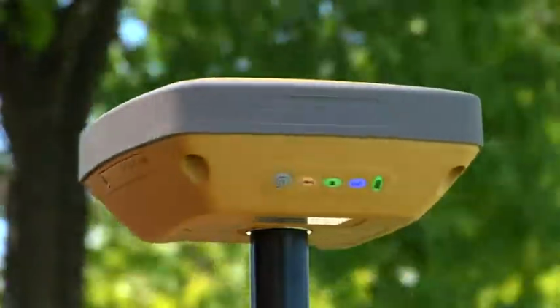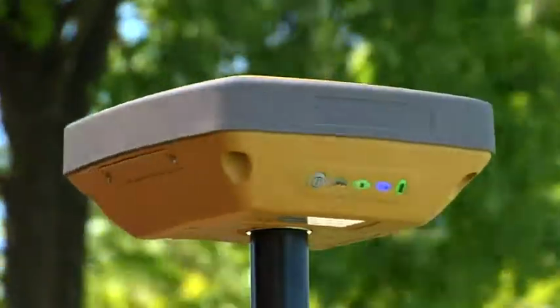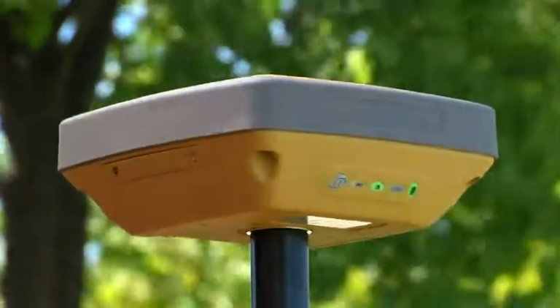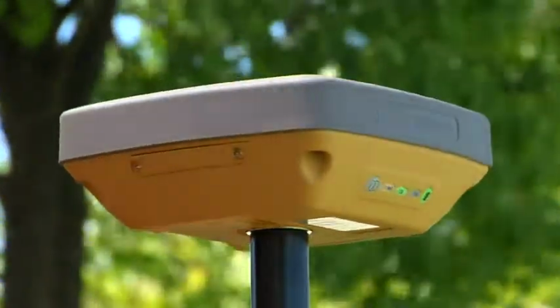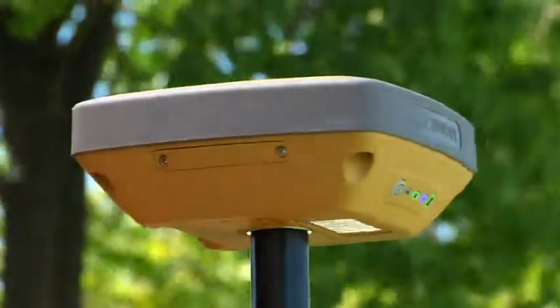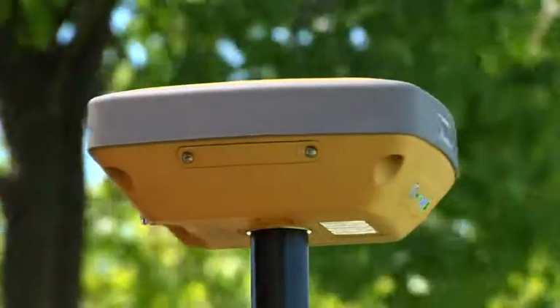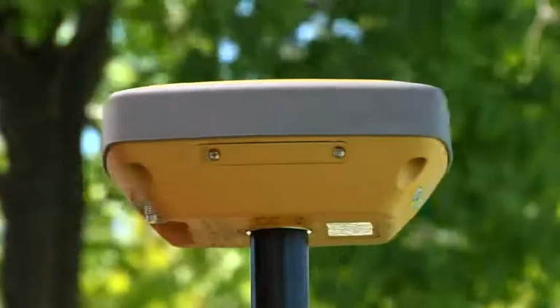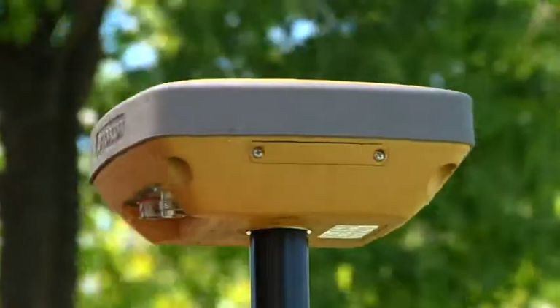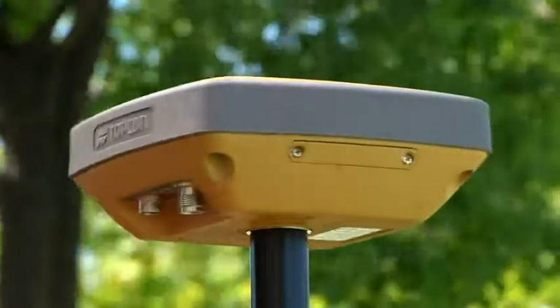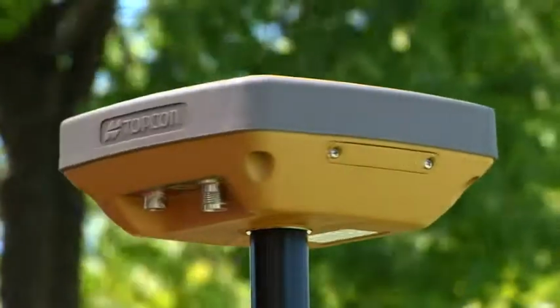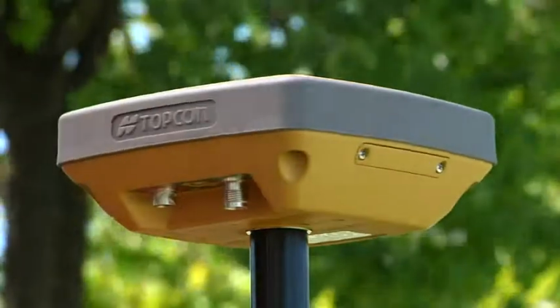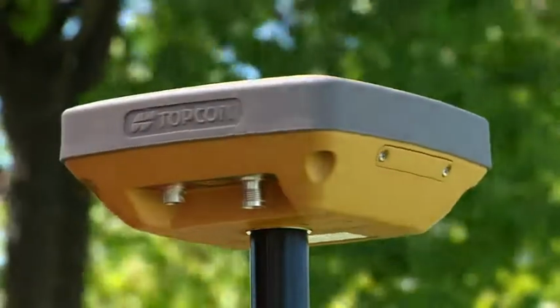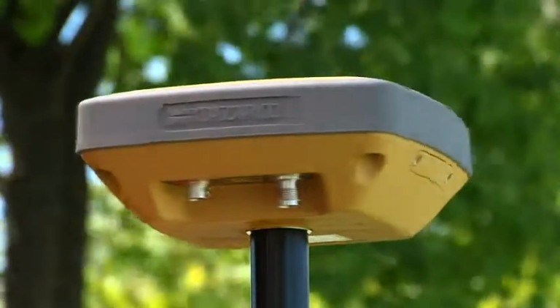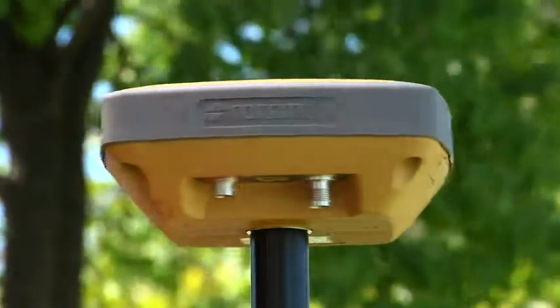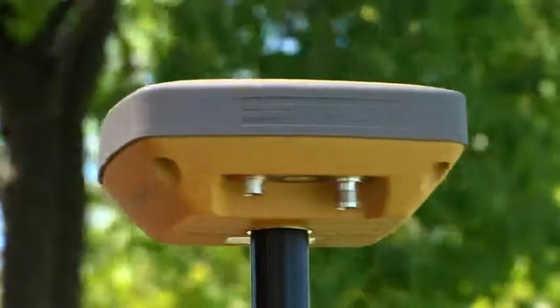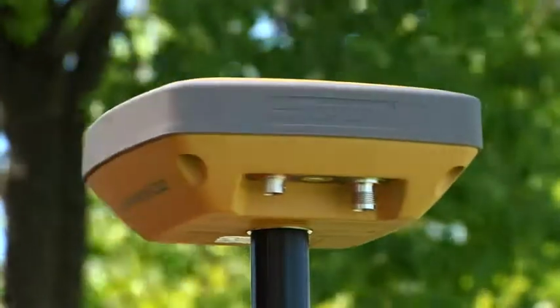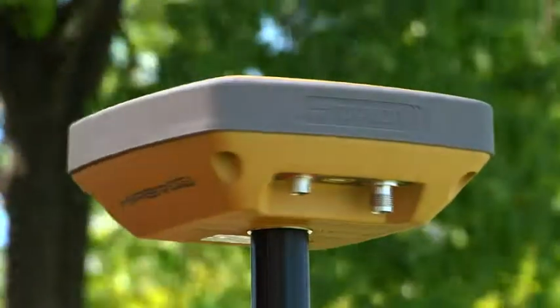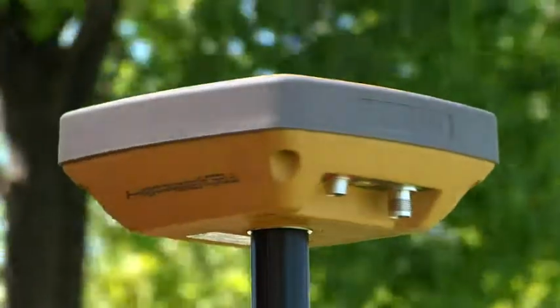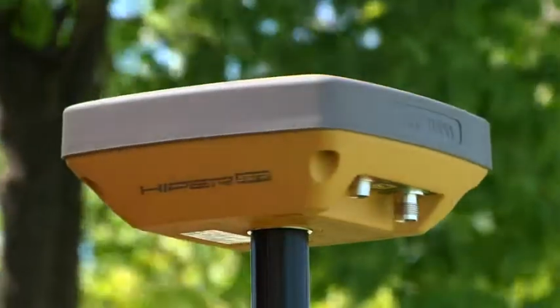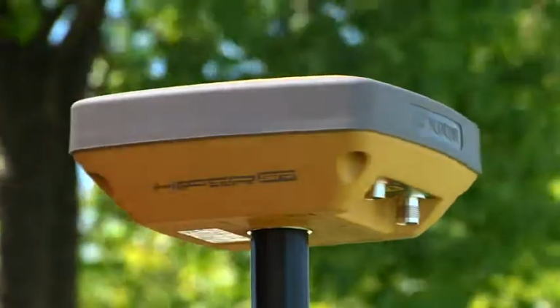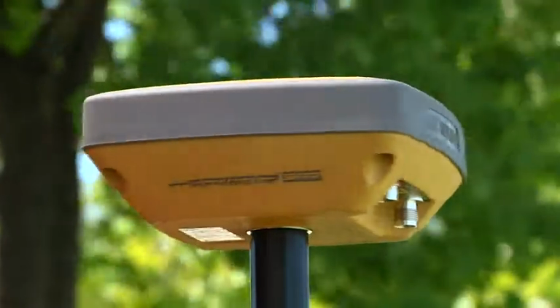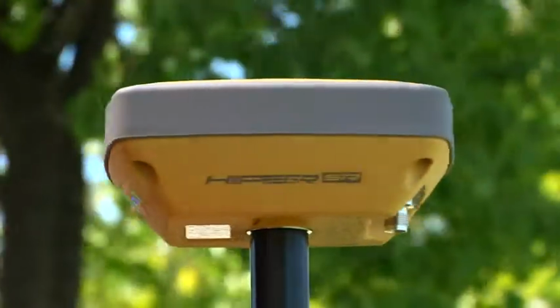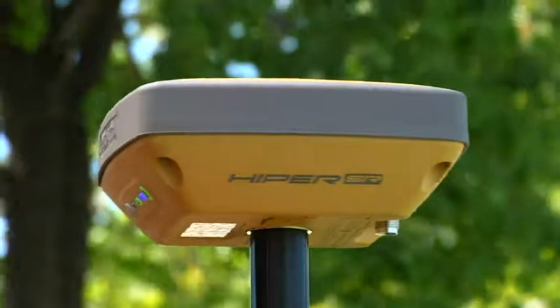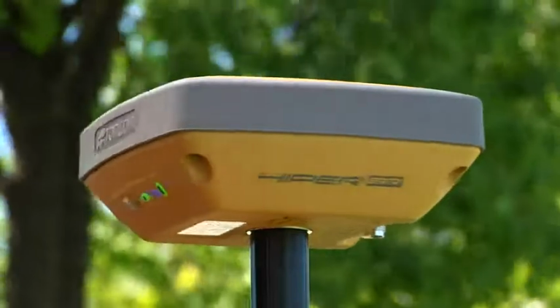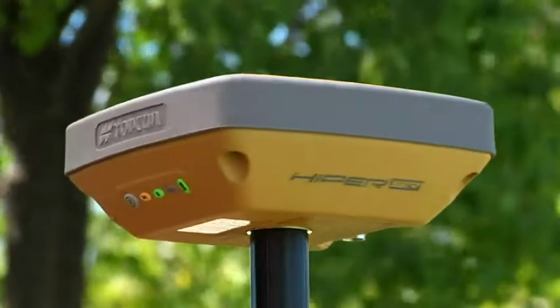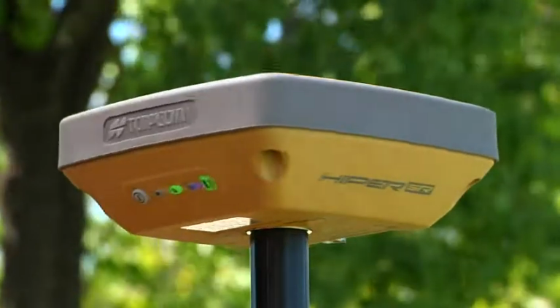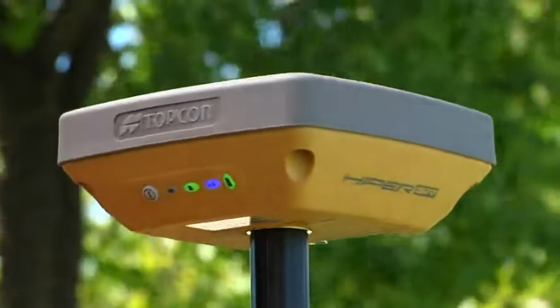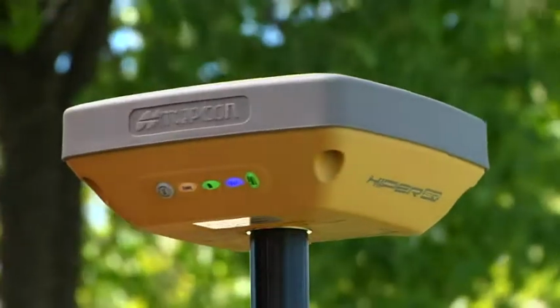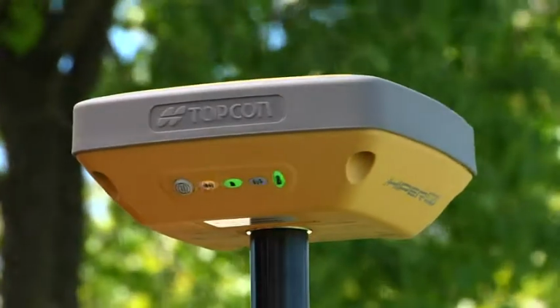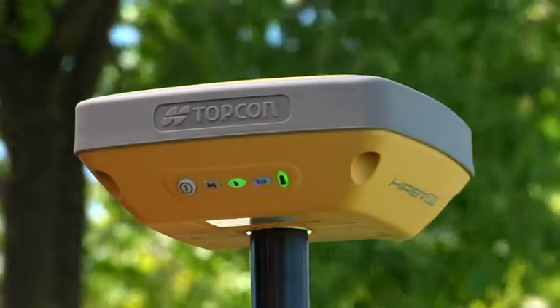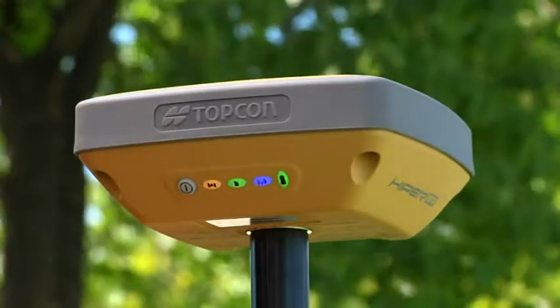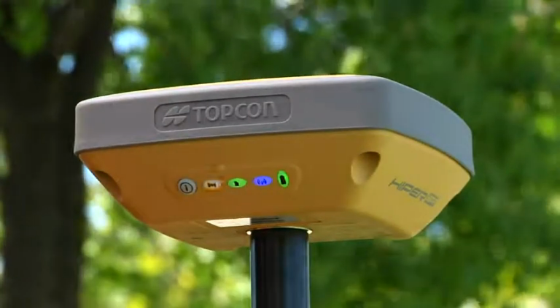Contact your local authorized Topcon dealer for a demo today. Compact. Rugged. Advanced. Affordable. The new HYPER-SR — only from Topcon.